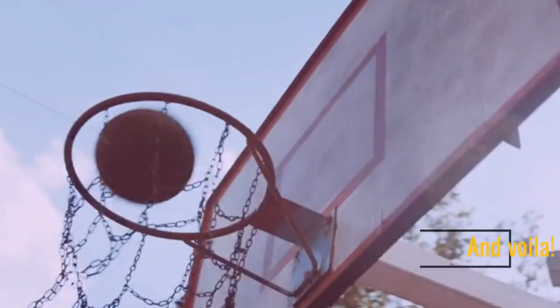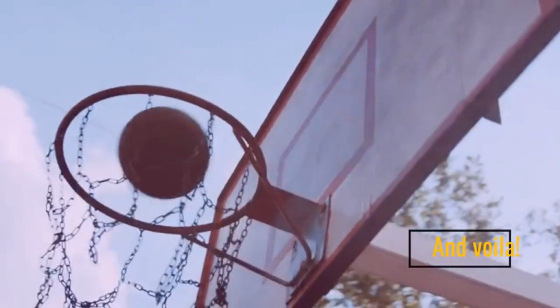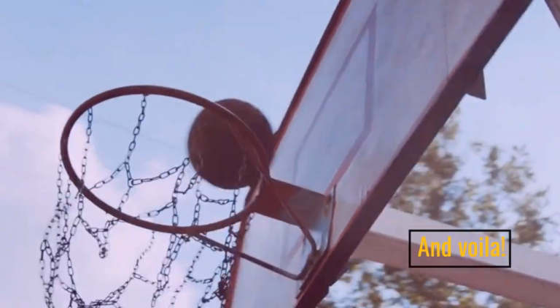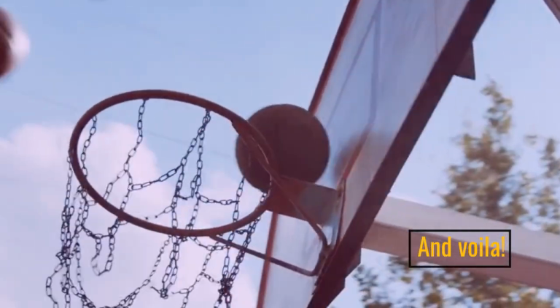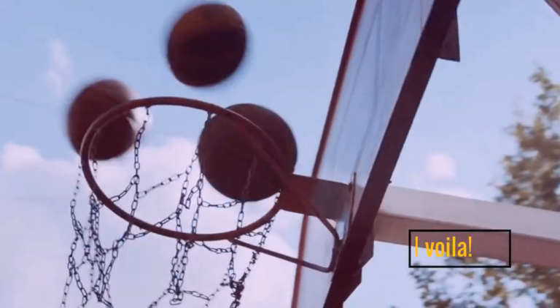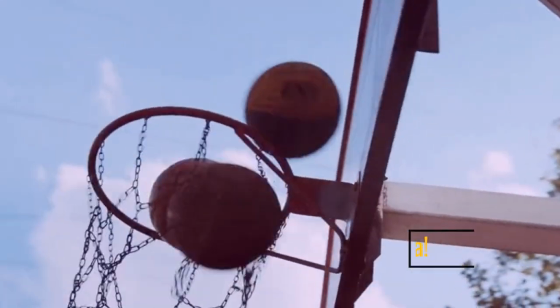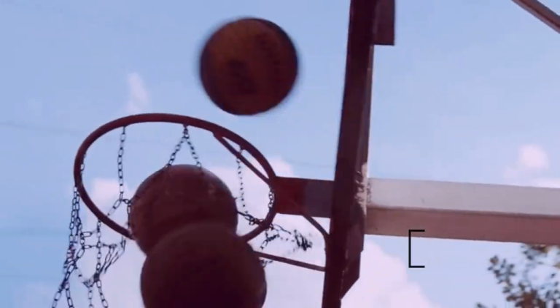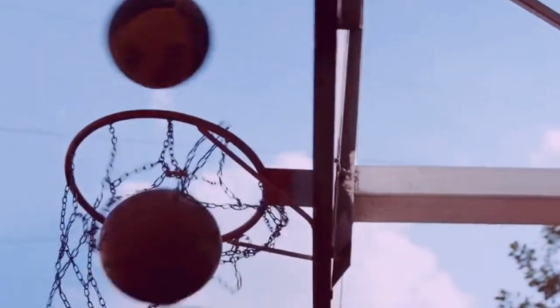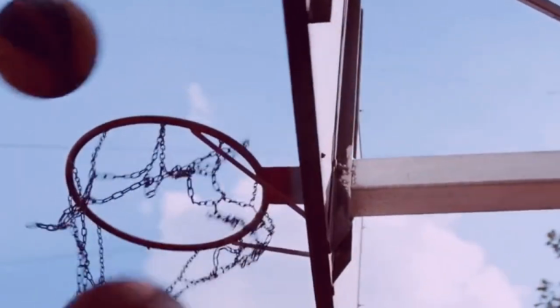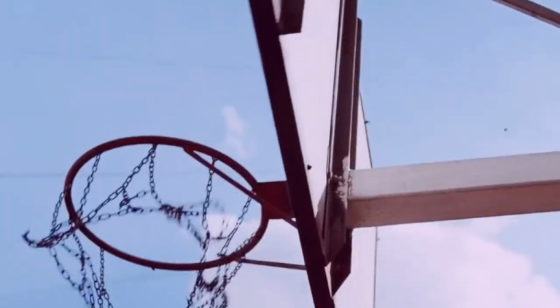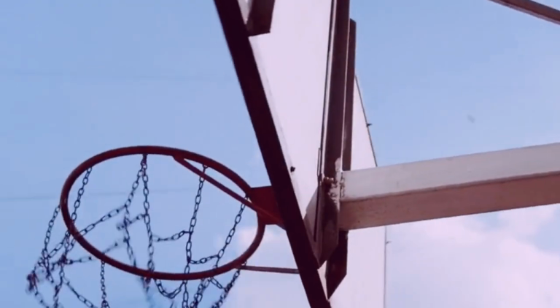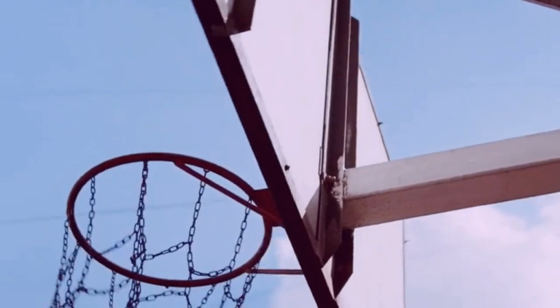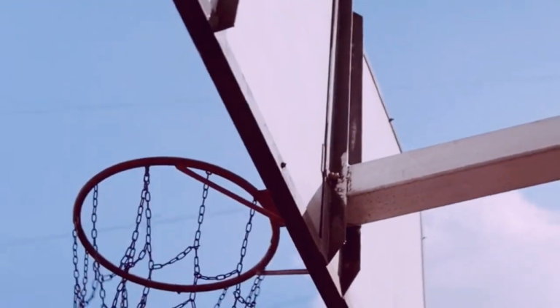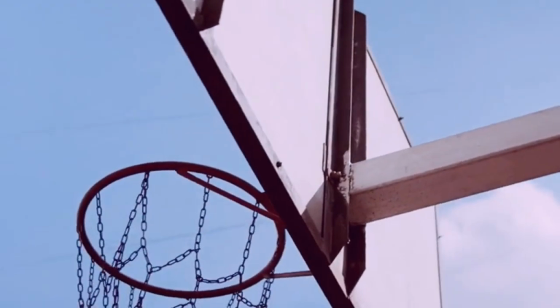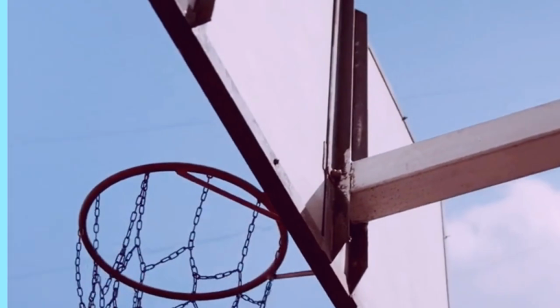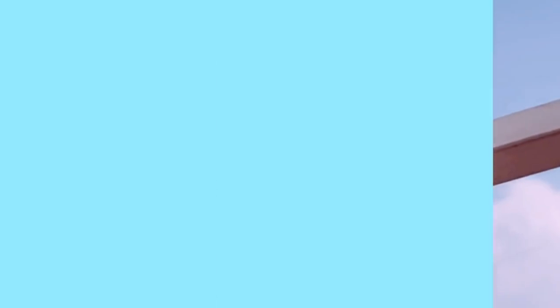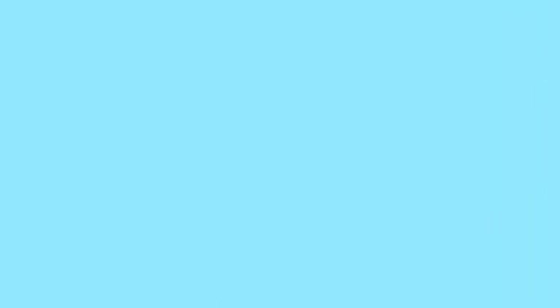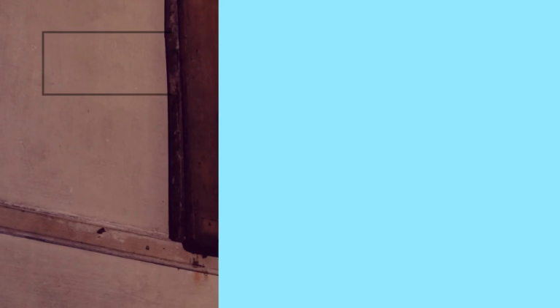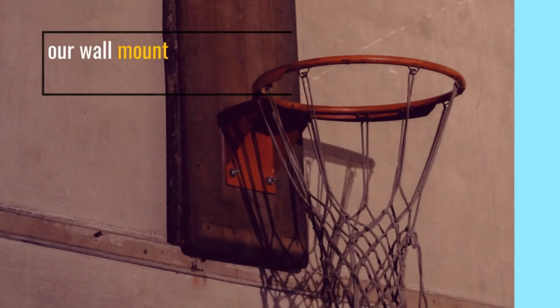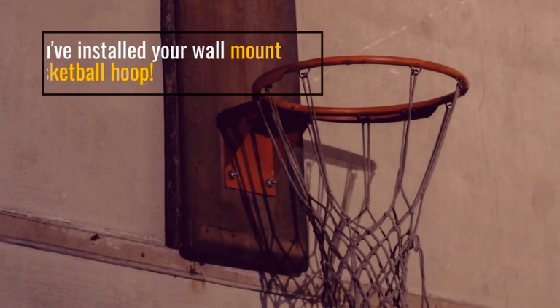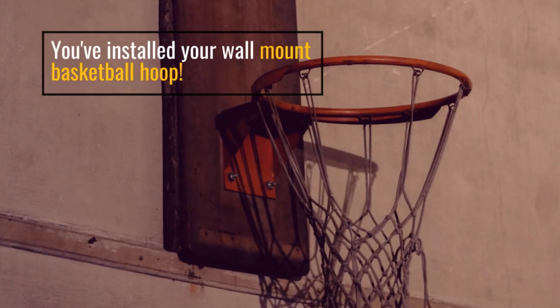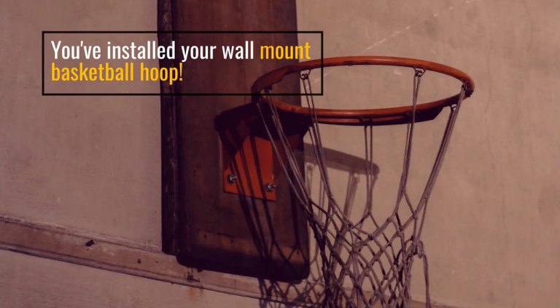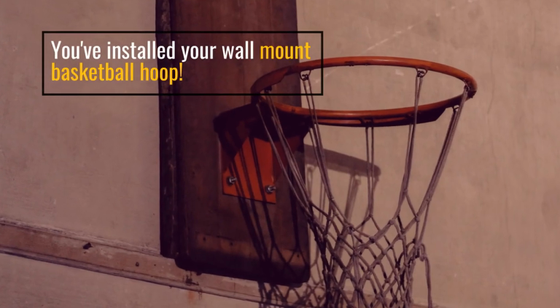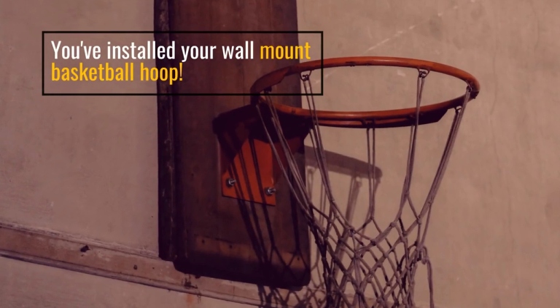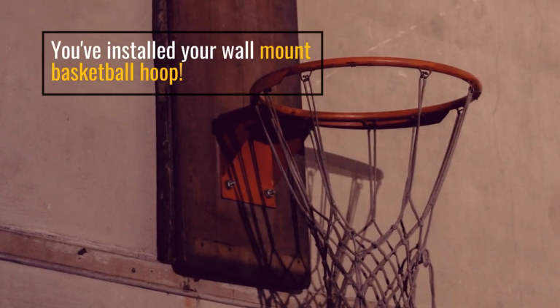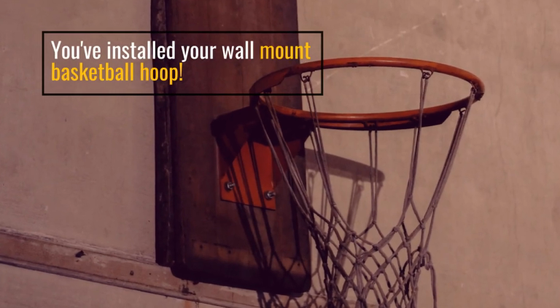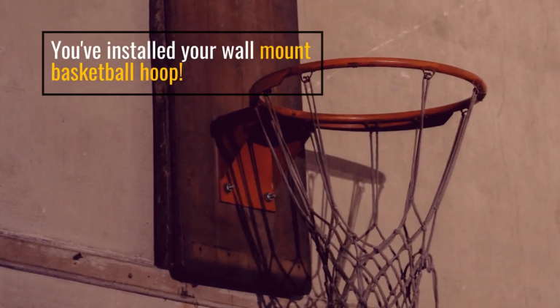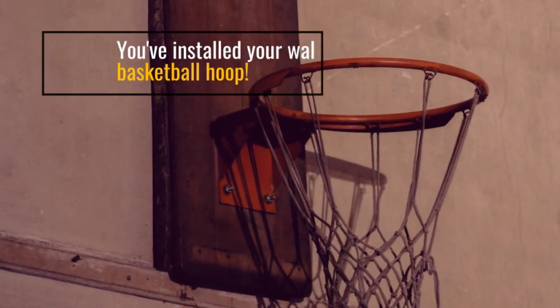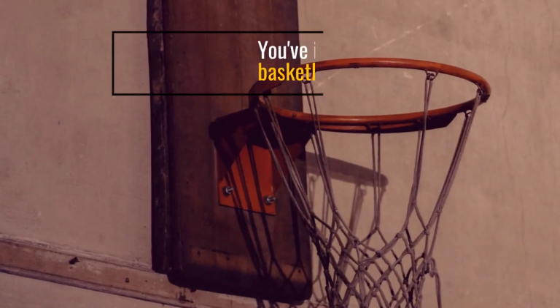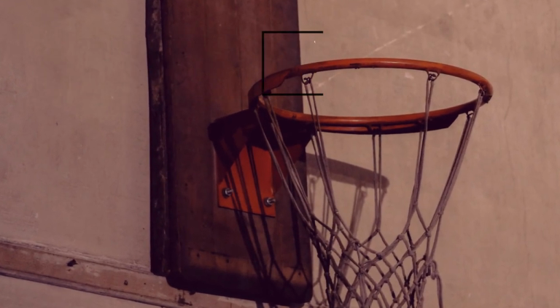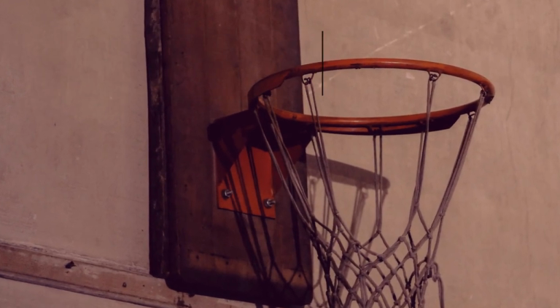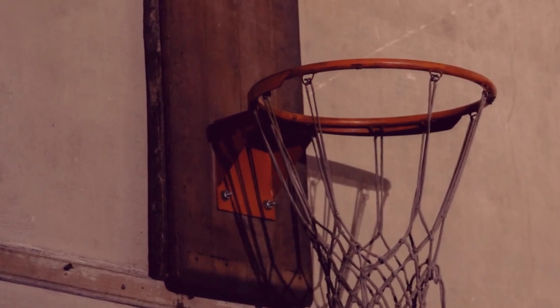And voila! You've installed your wall-mount basketball hoop.